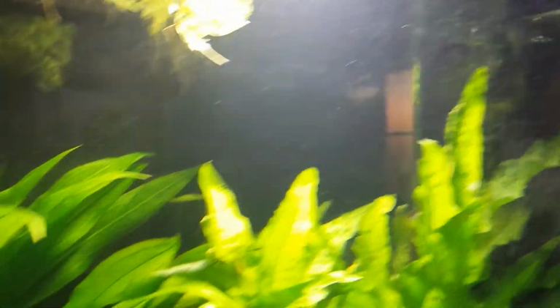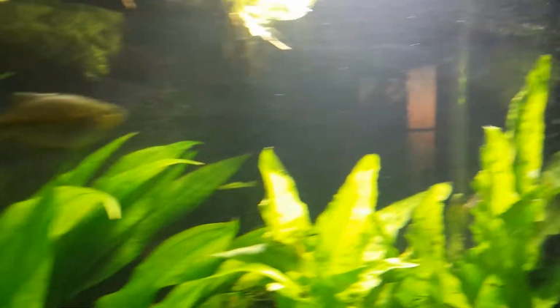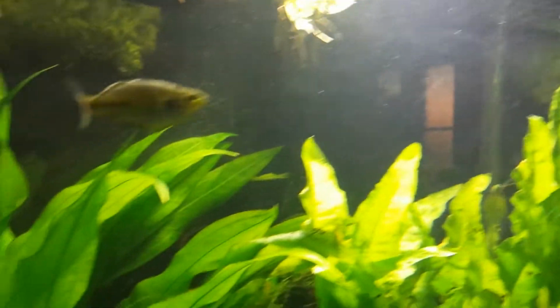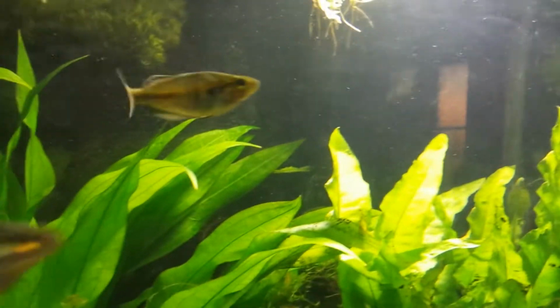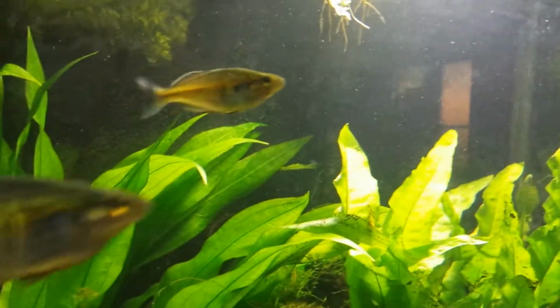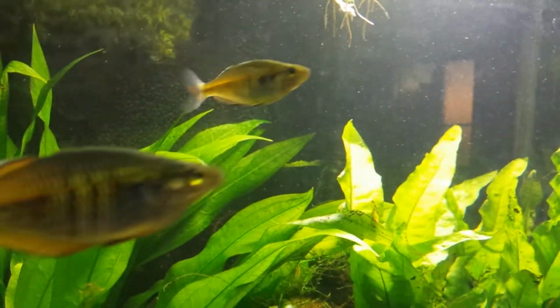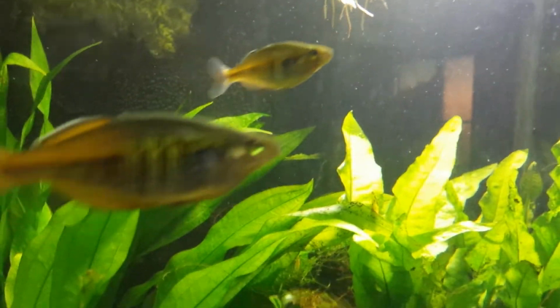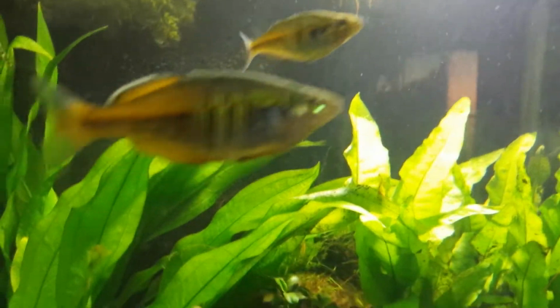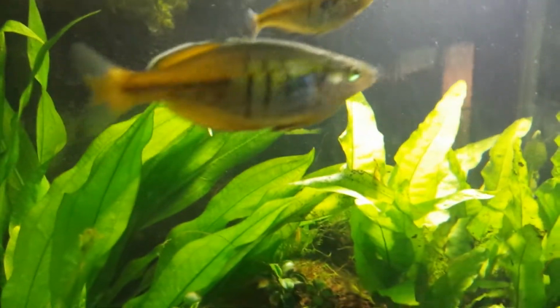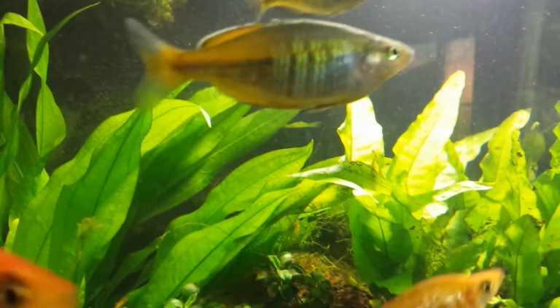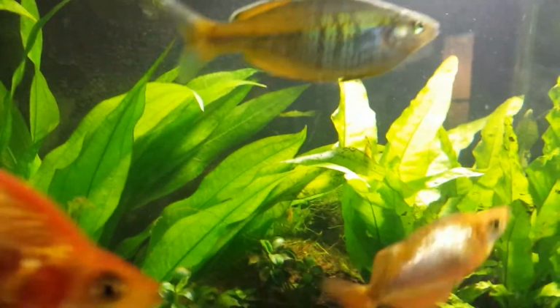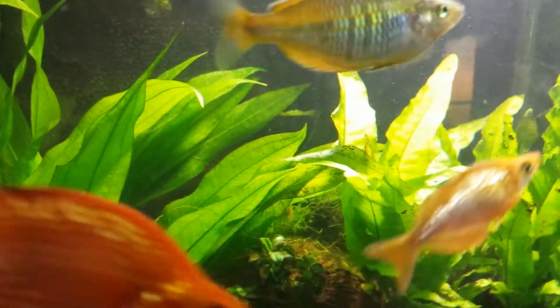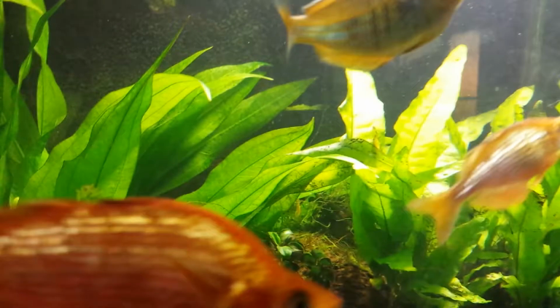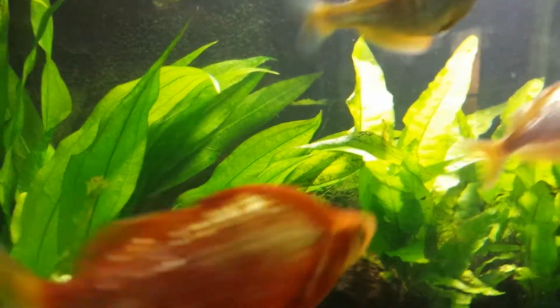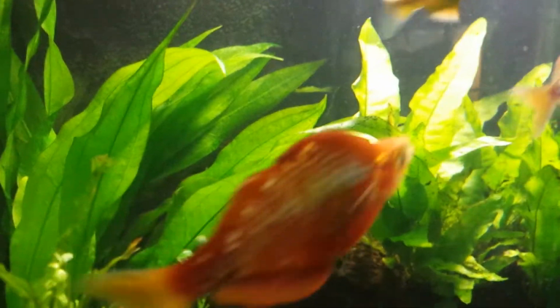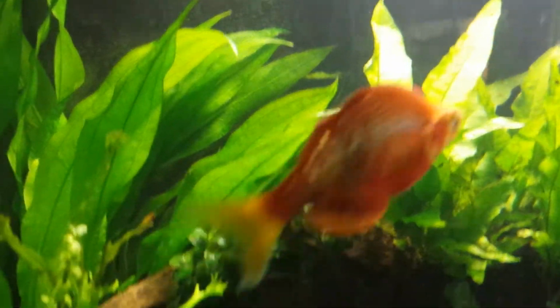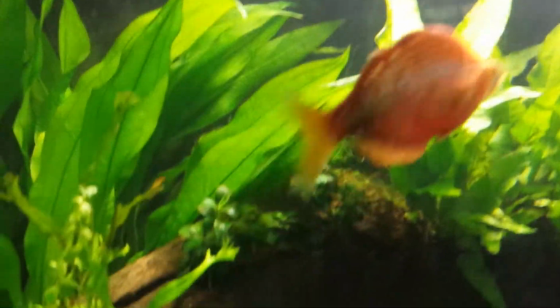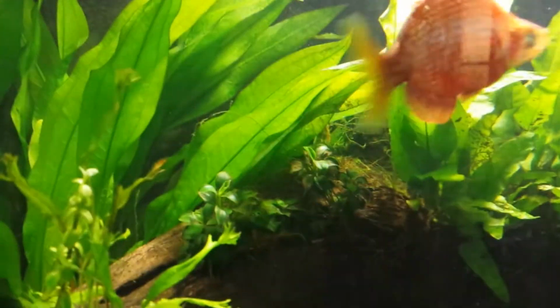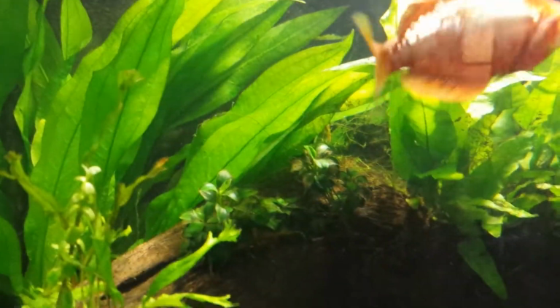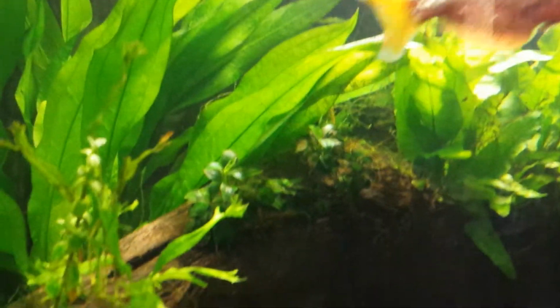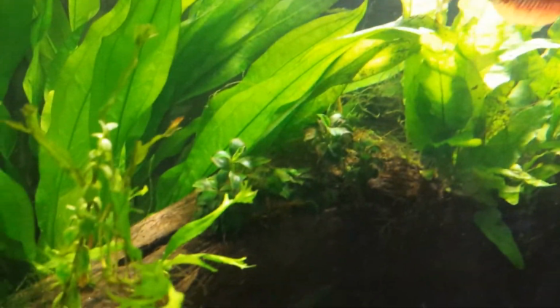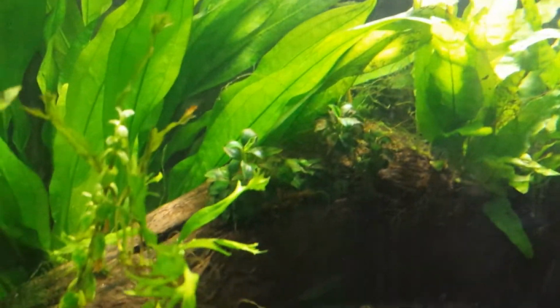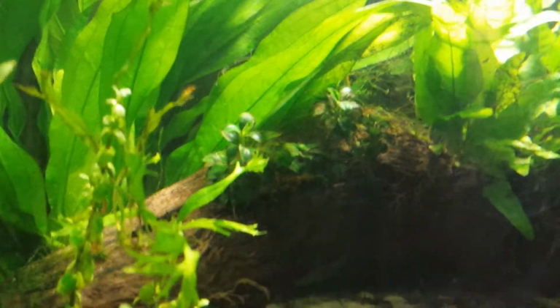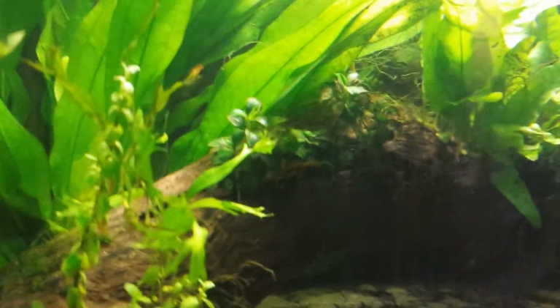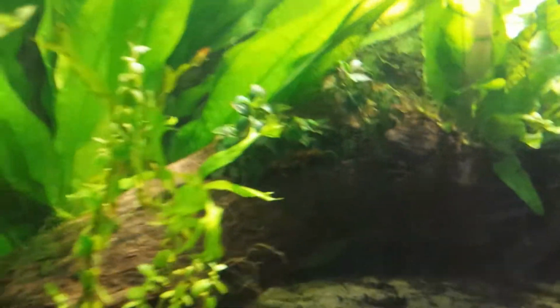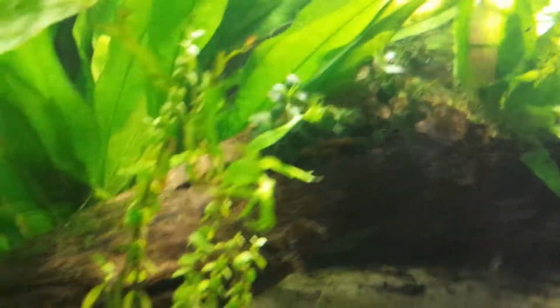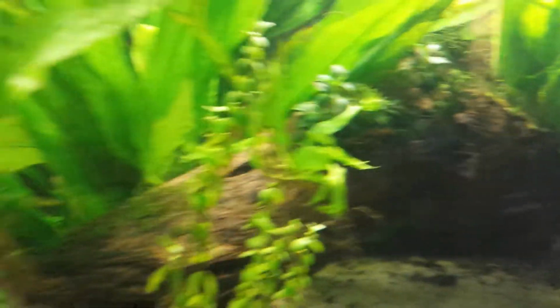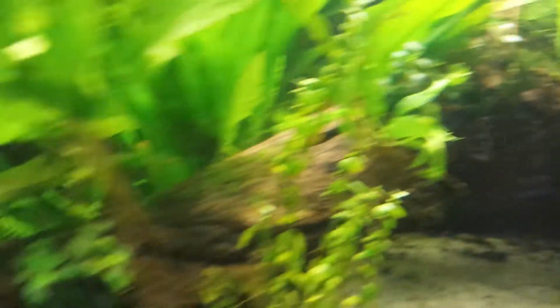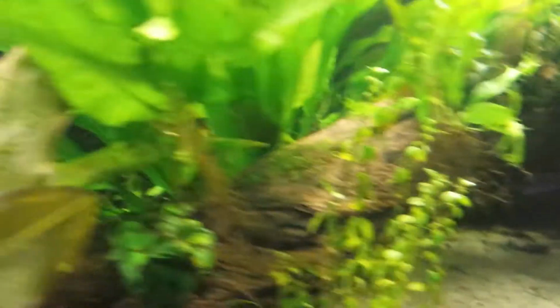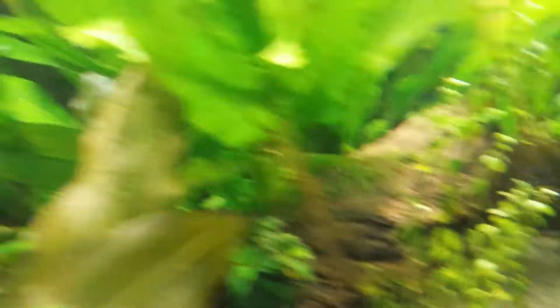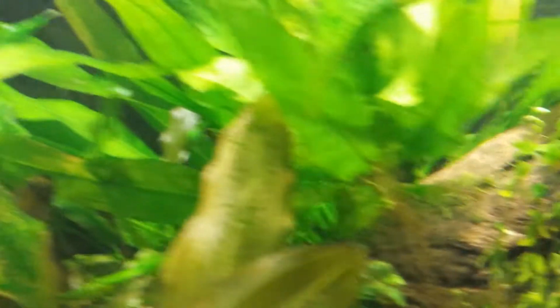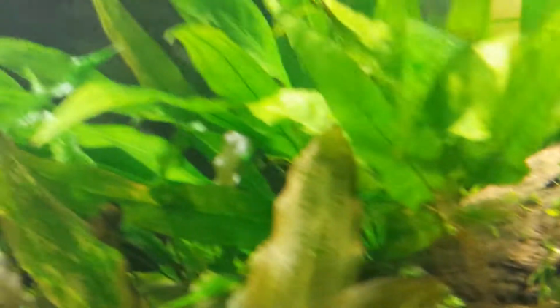The tank will be a little bit cloudy — I just fed them not too long ago, about five to ten minutes ago.